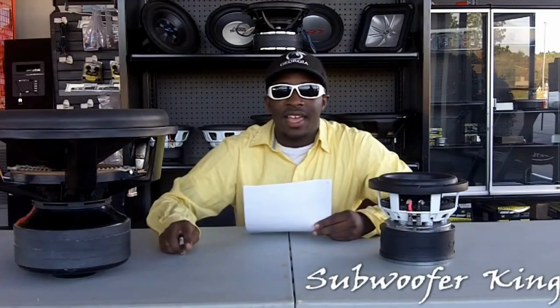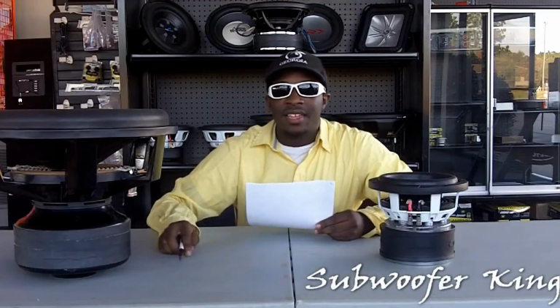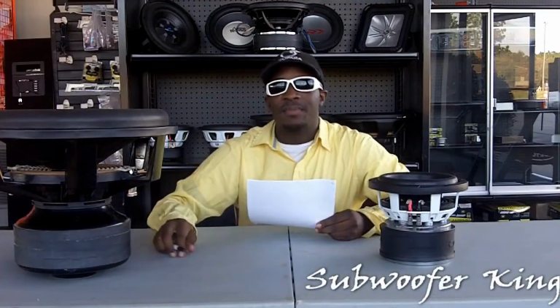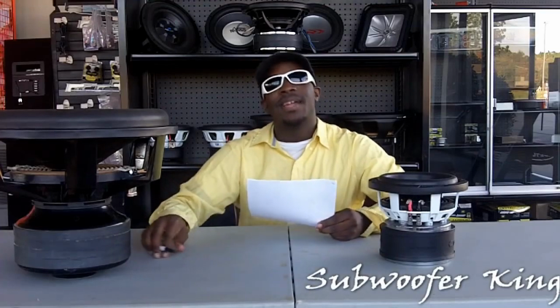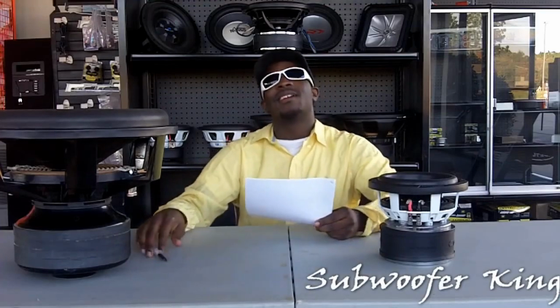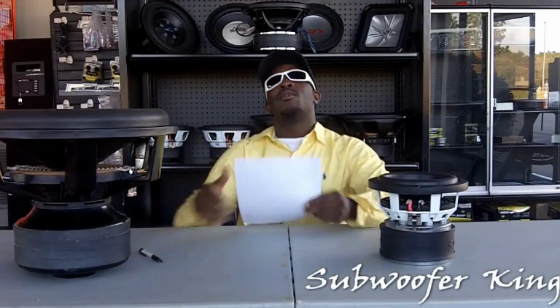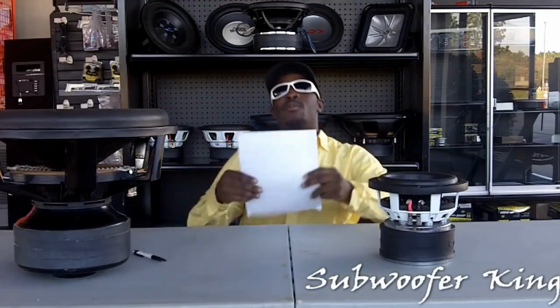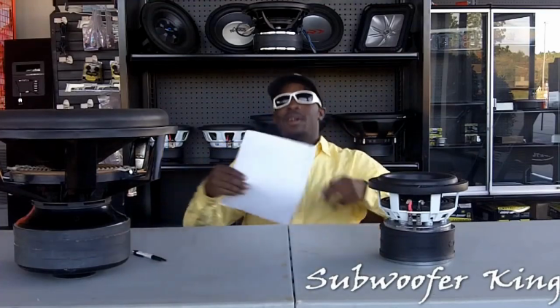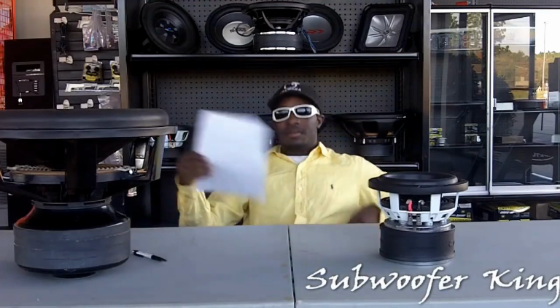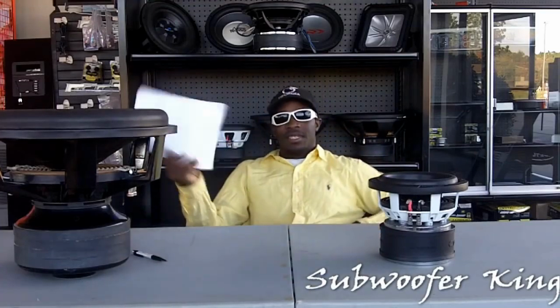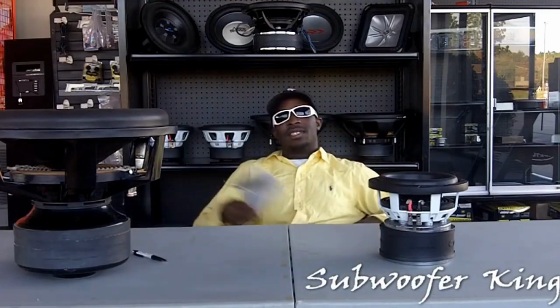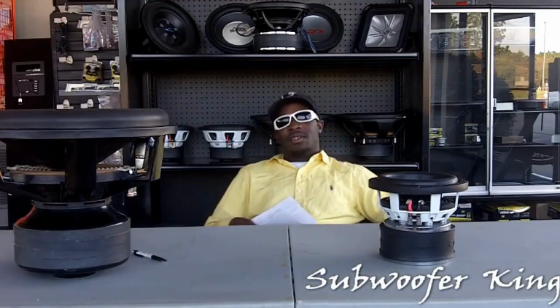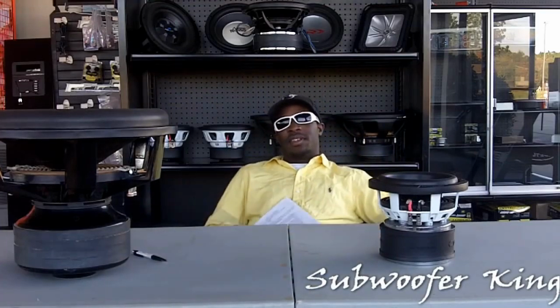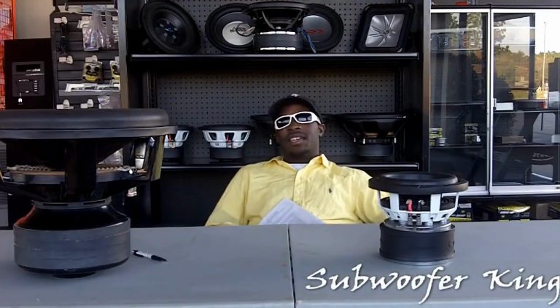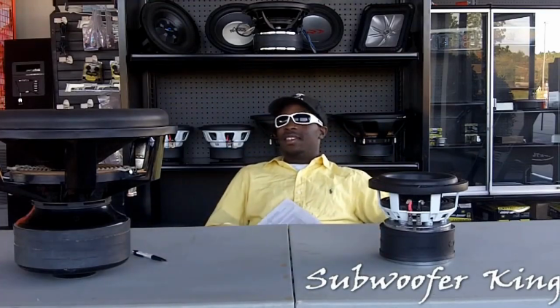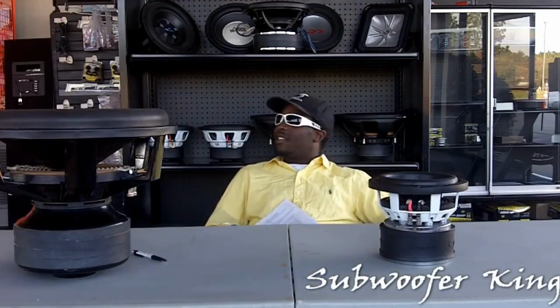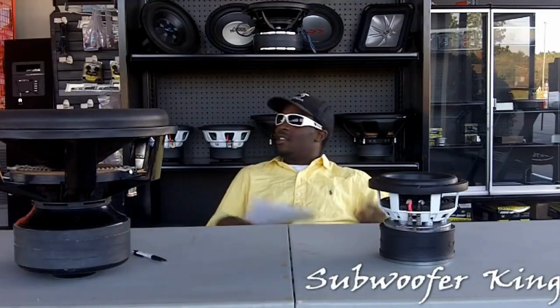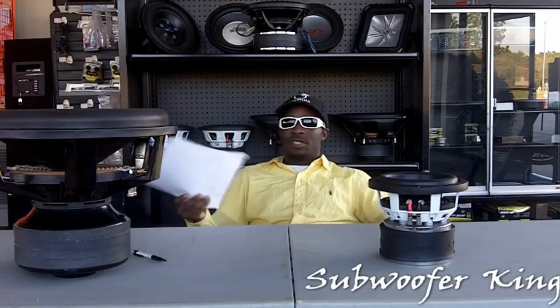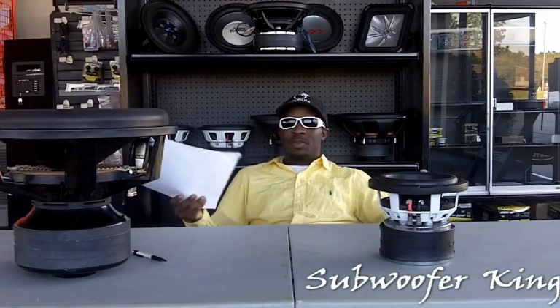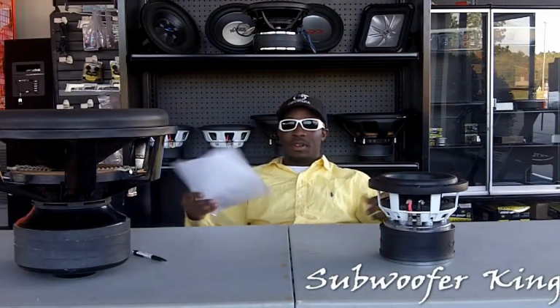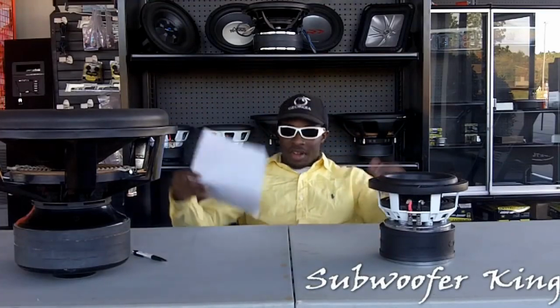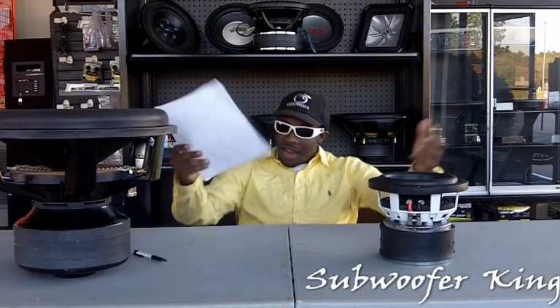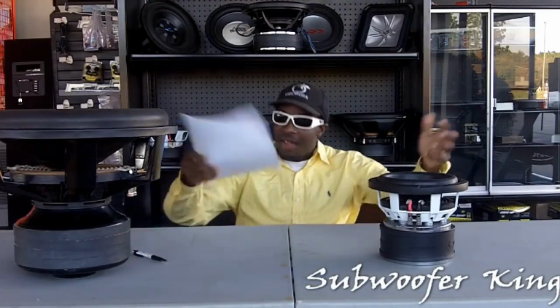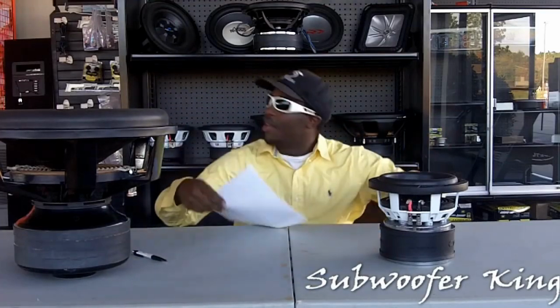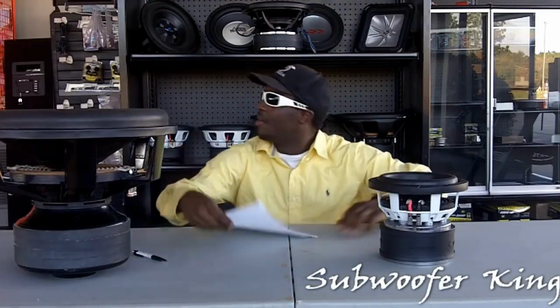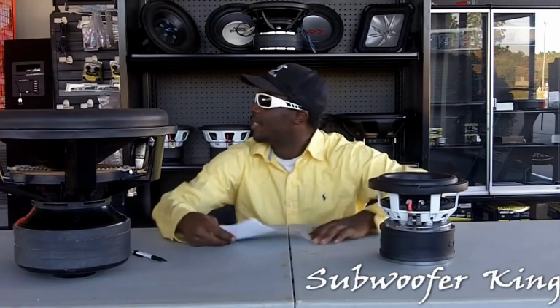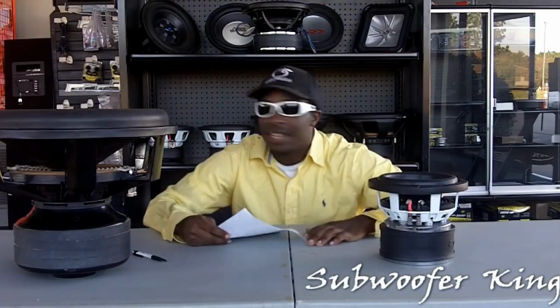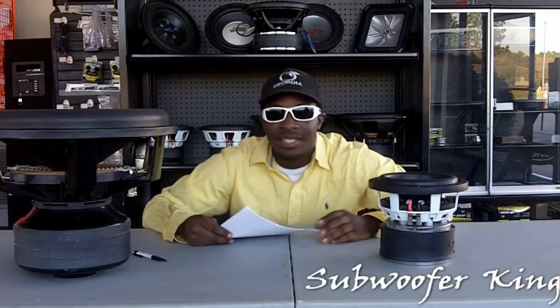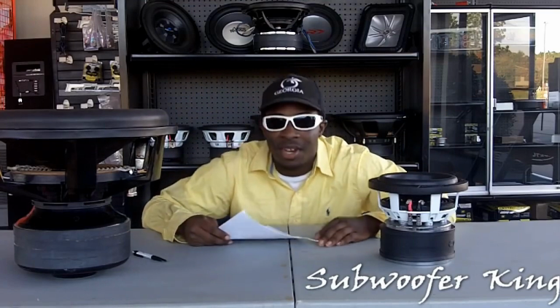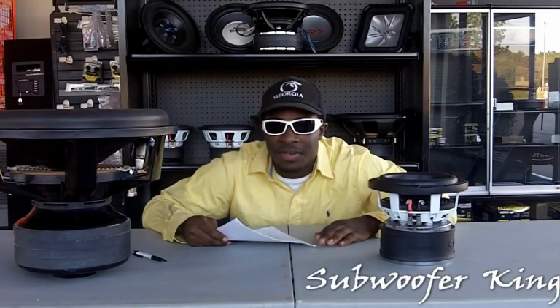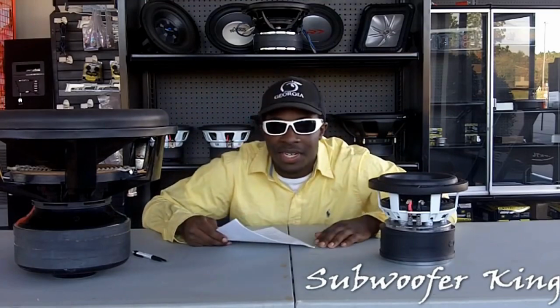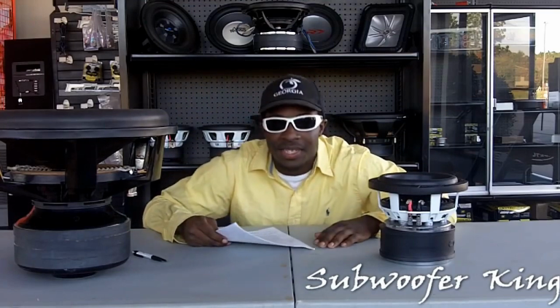Hey, I'm back. Welcome to the Sub for King News Report. I'm your host, Sub for King.